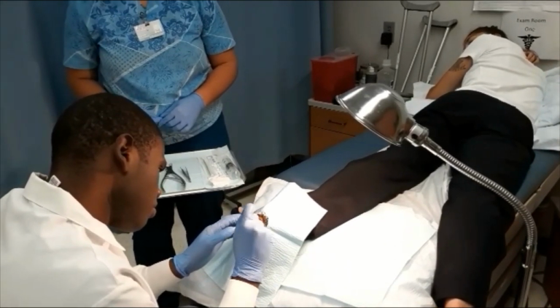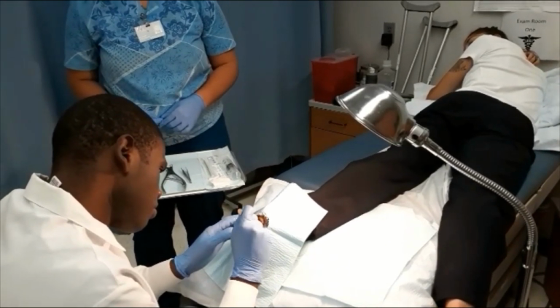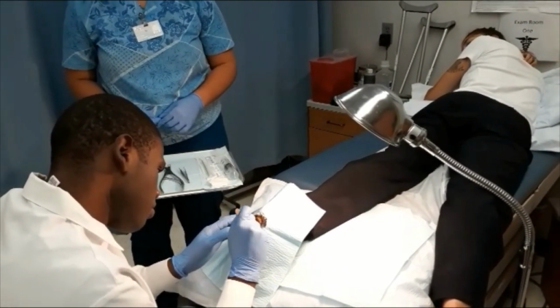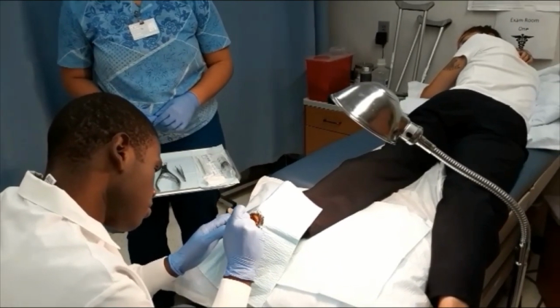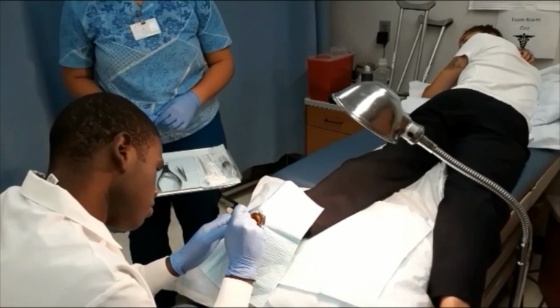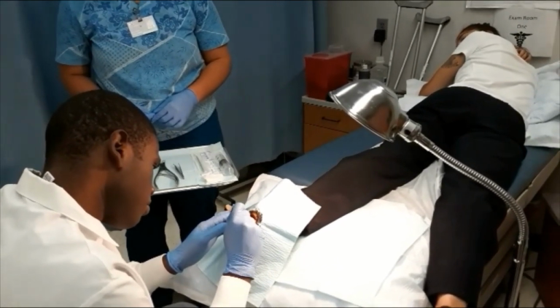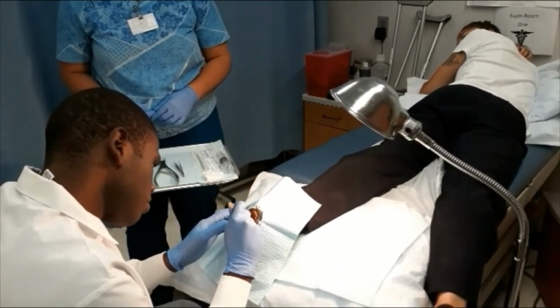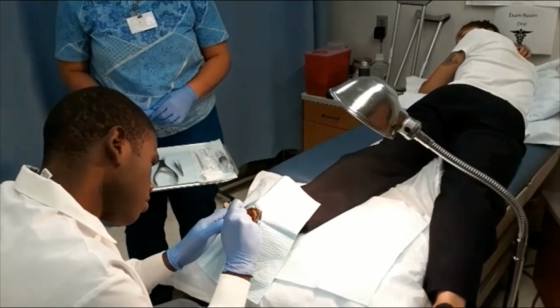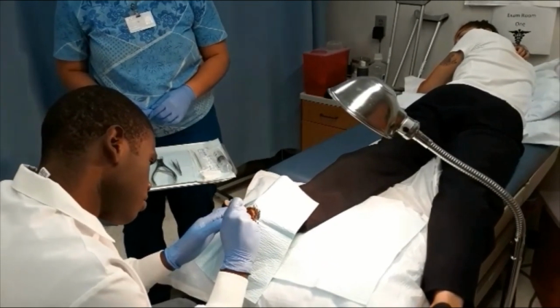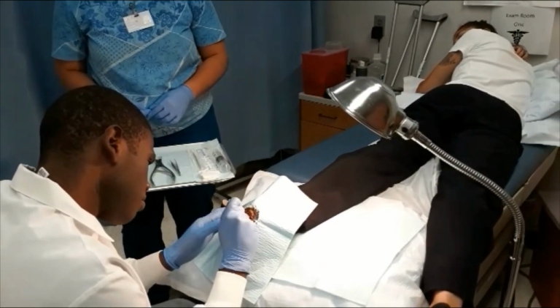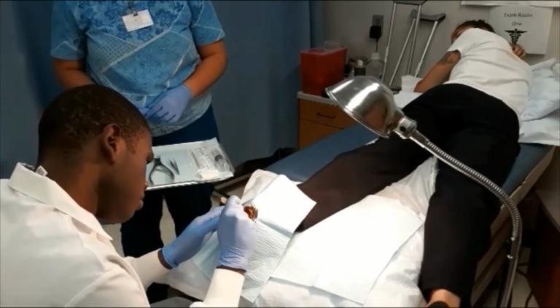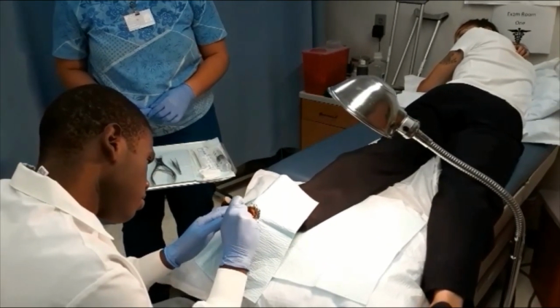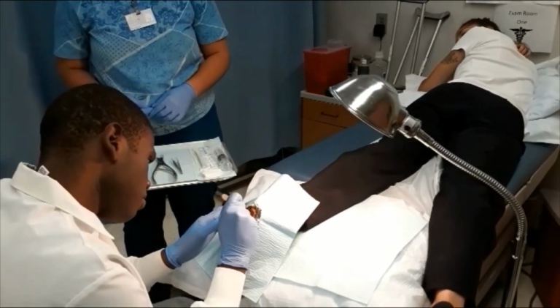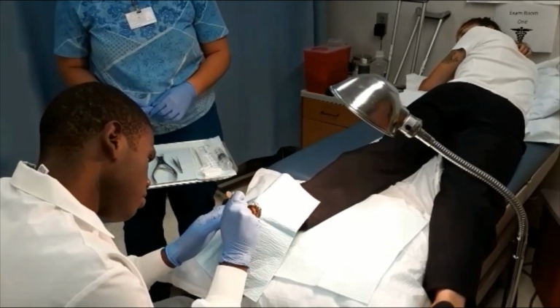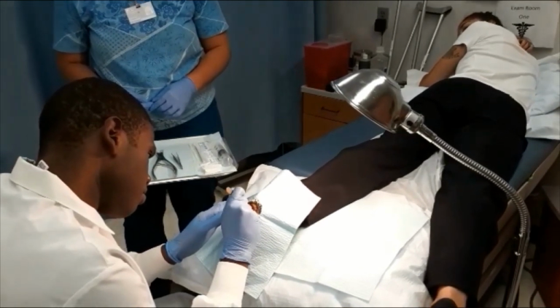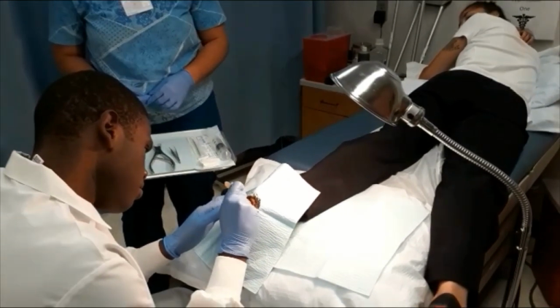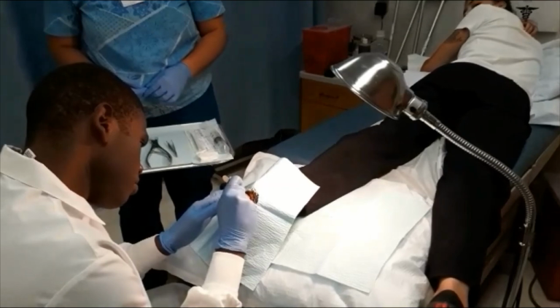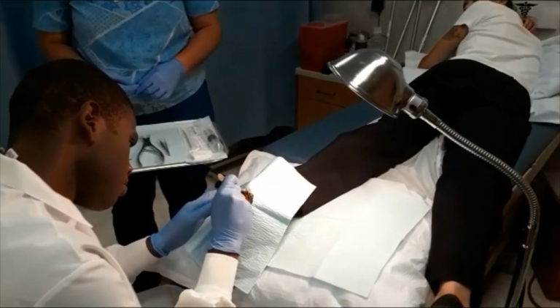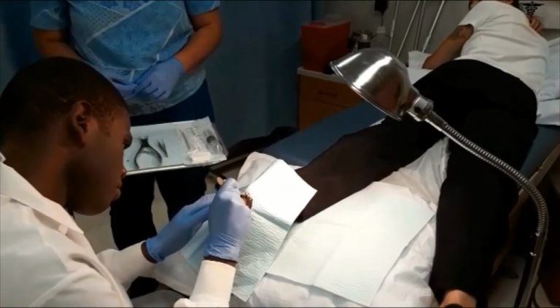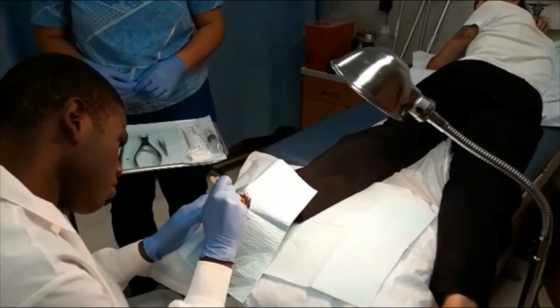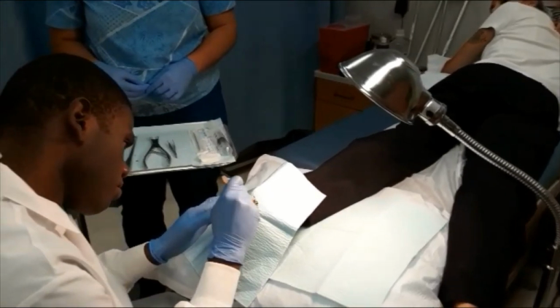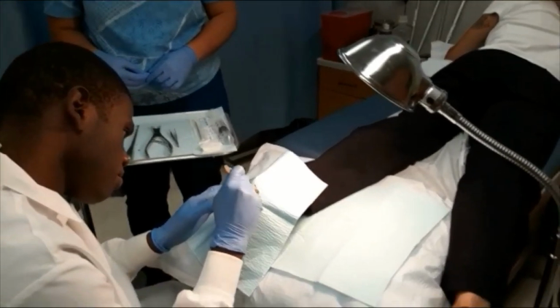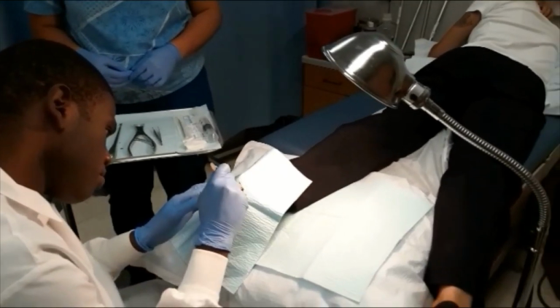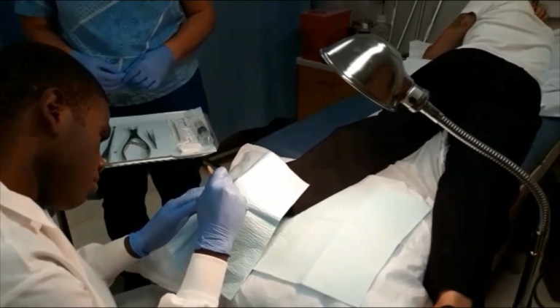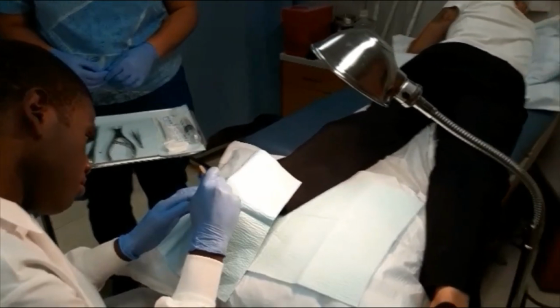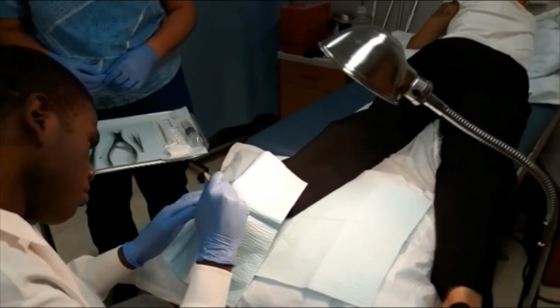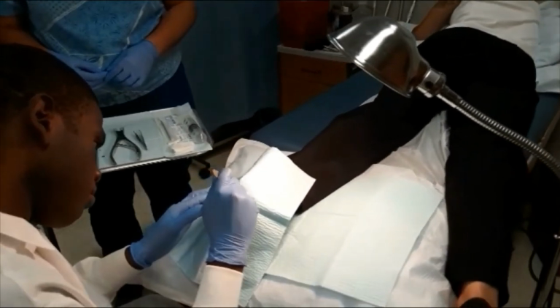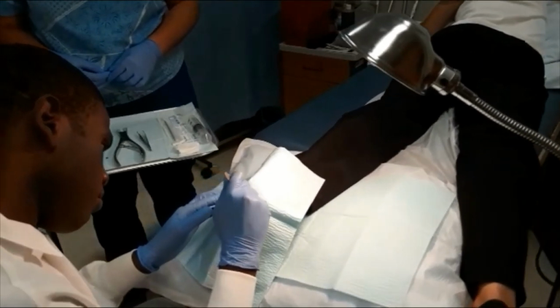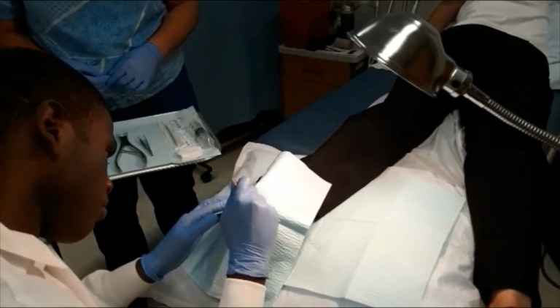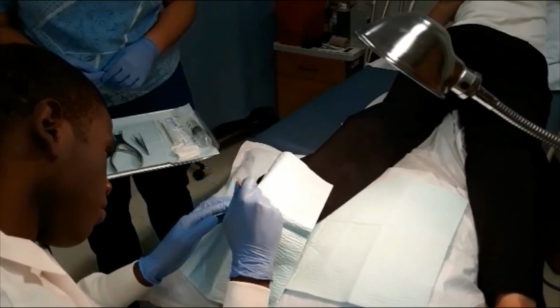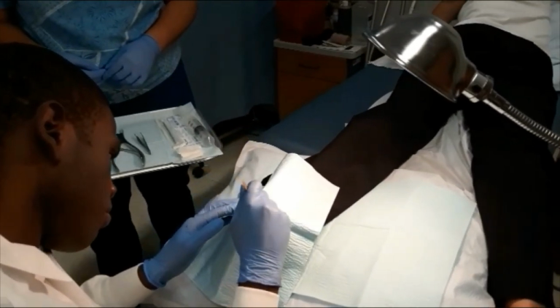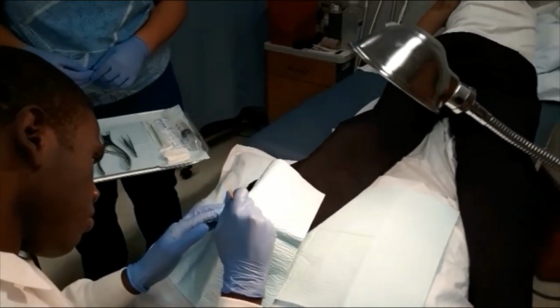The scalpel is then used to cut around the outside edges of the wart for easier removal.